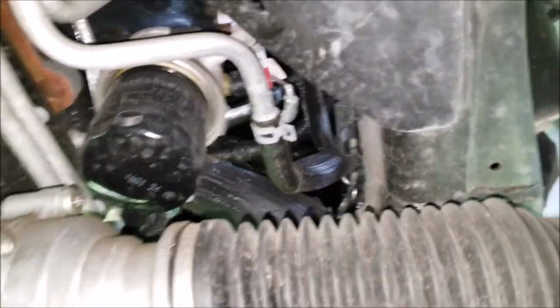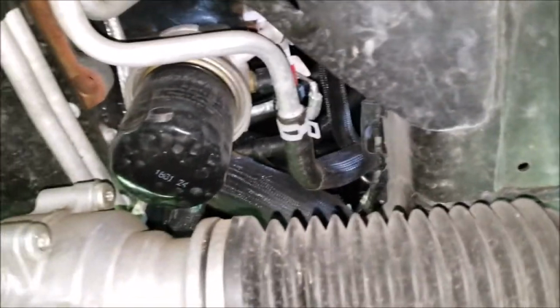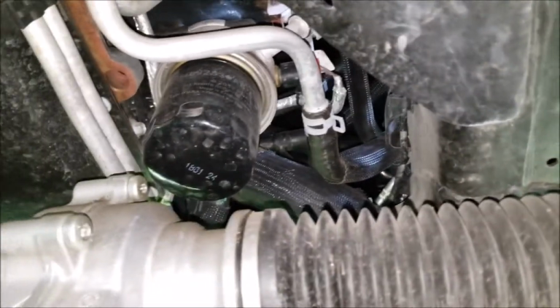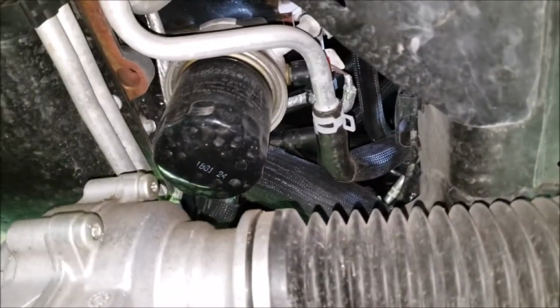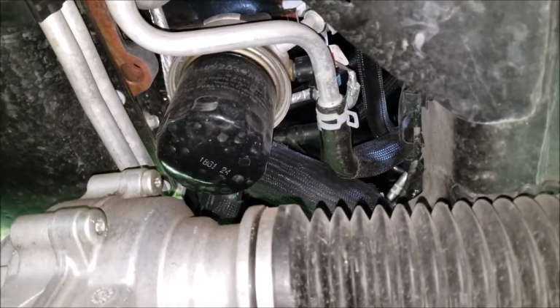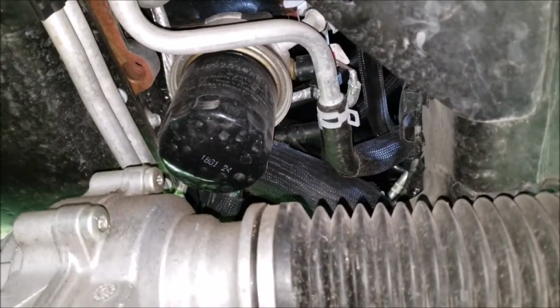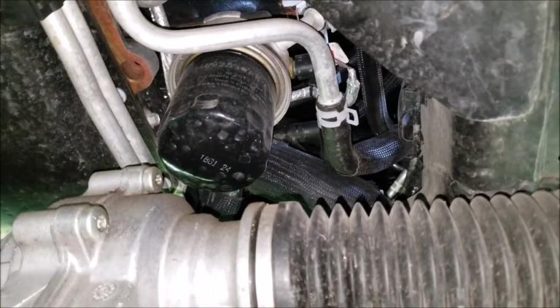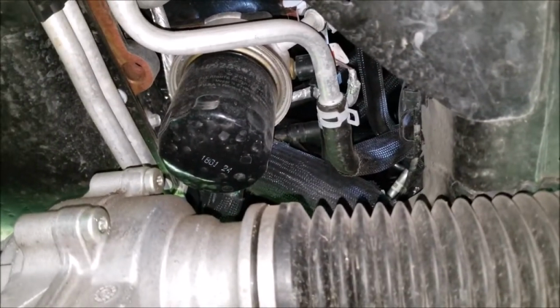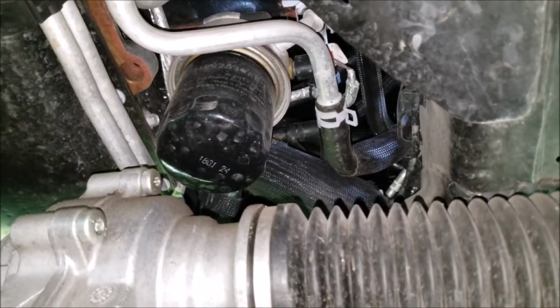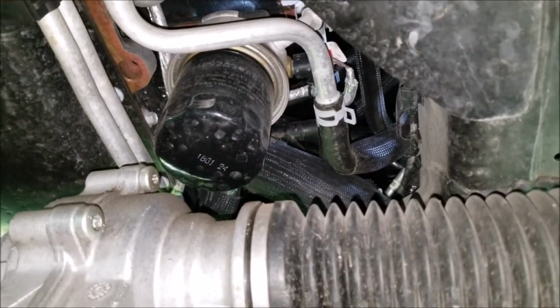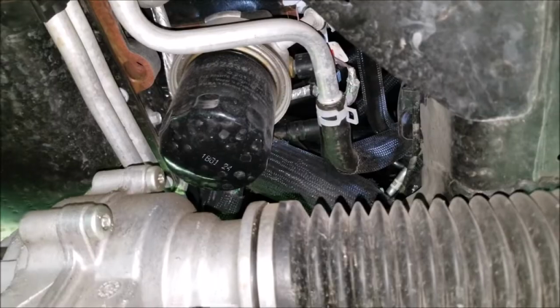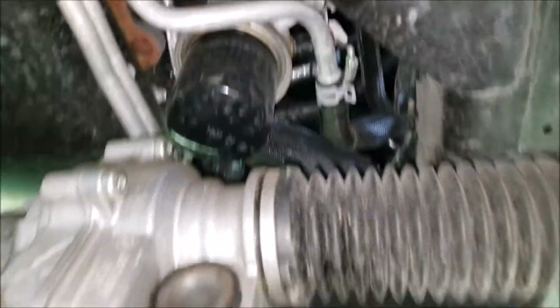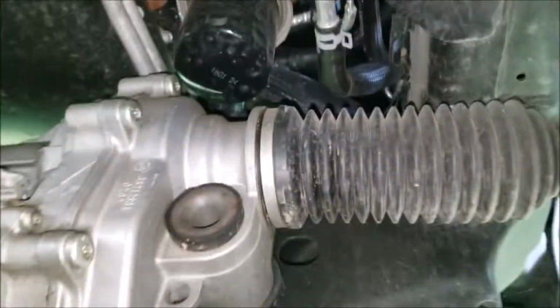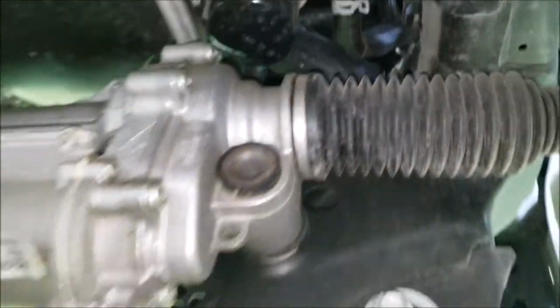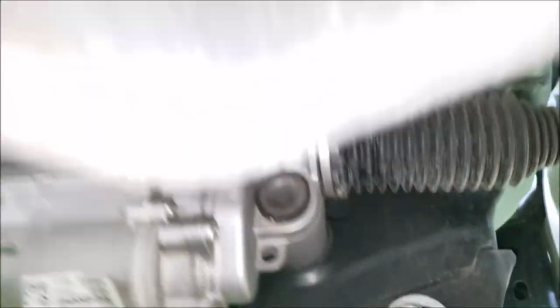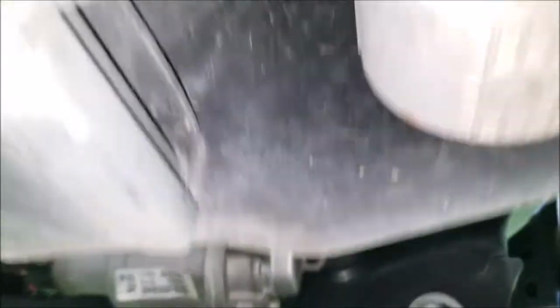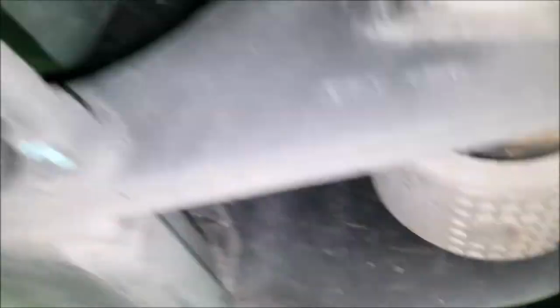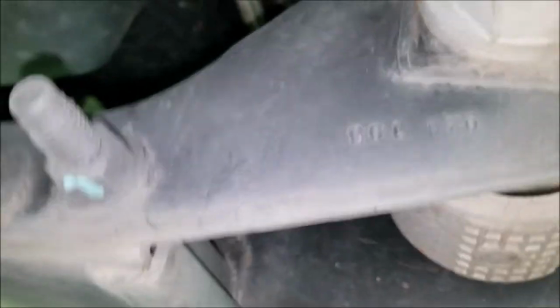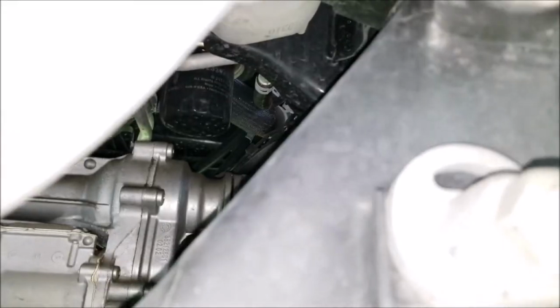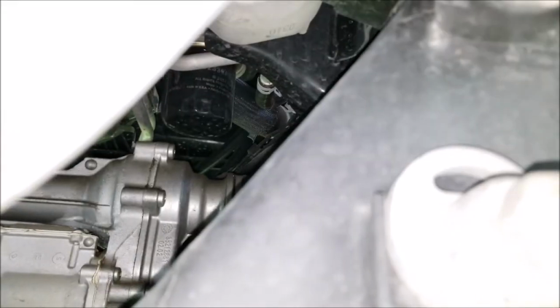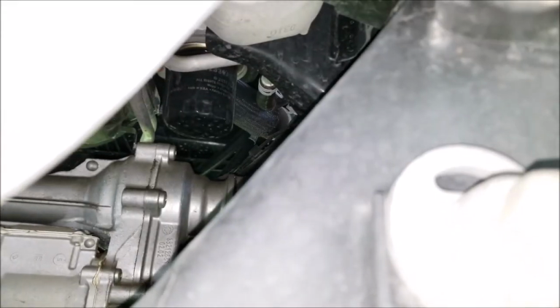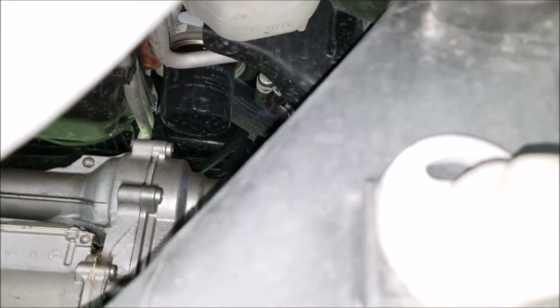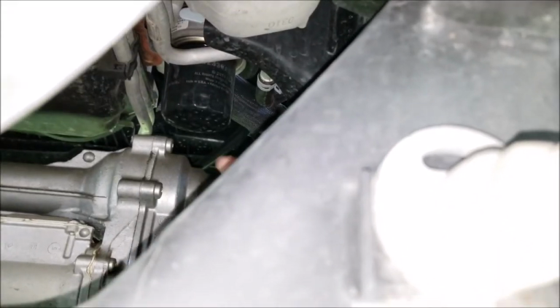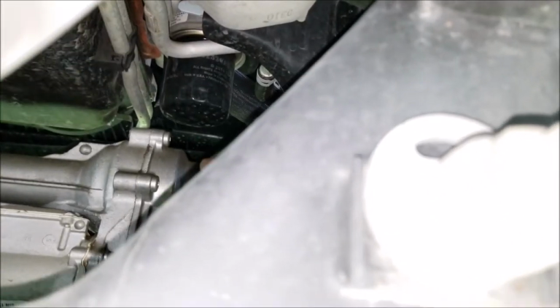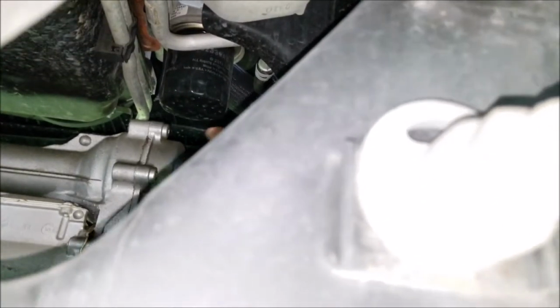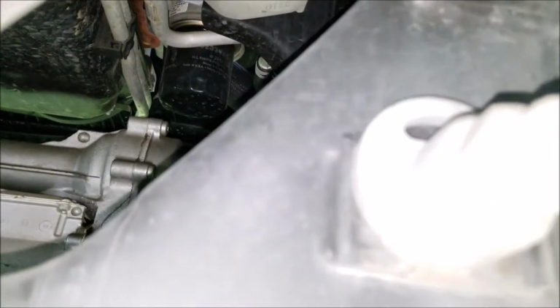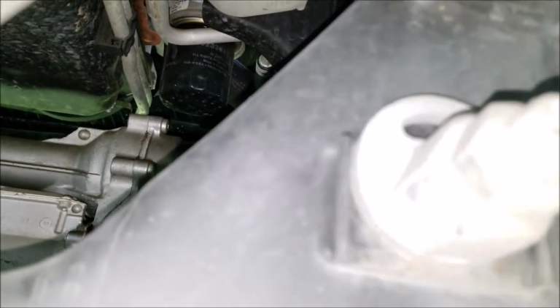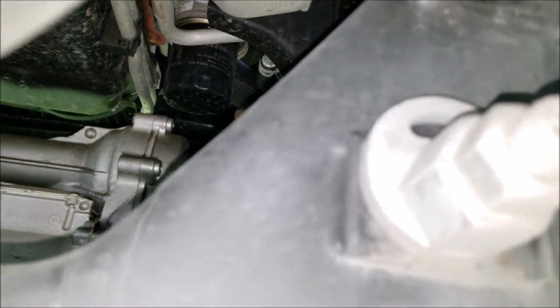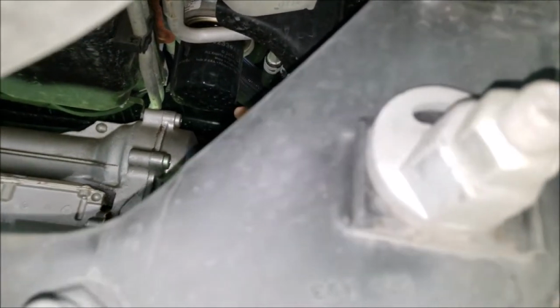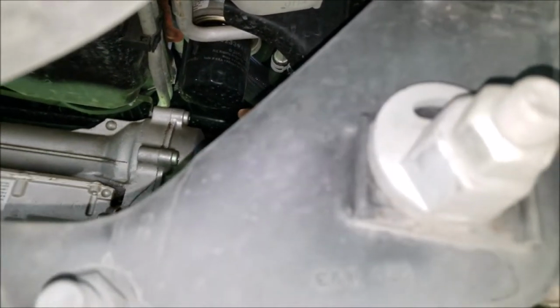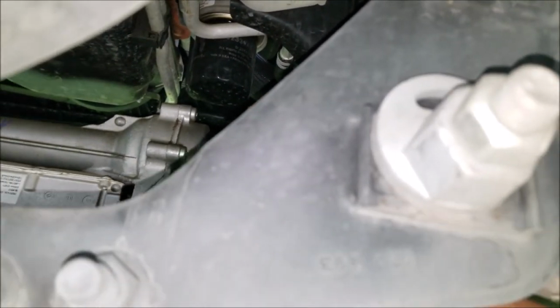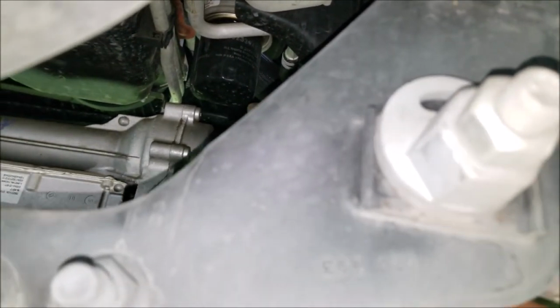You can see right there that is where the oil filter is located. In fact, you can see it right there.